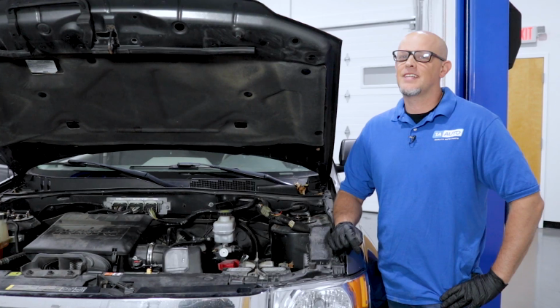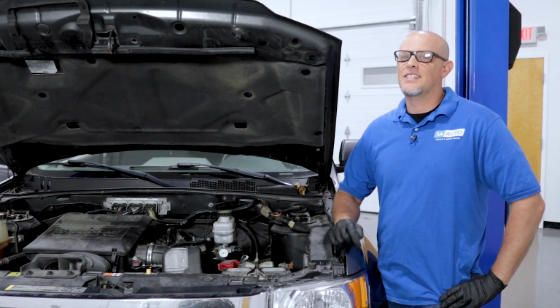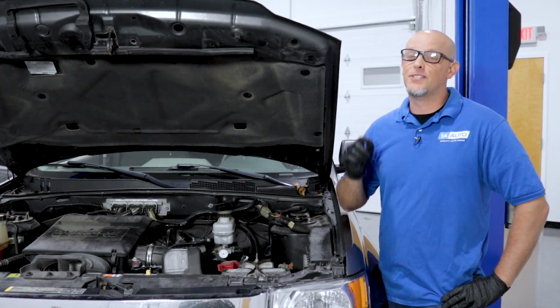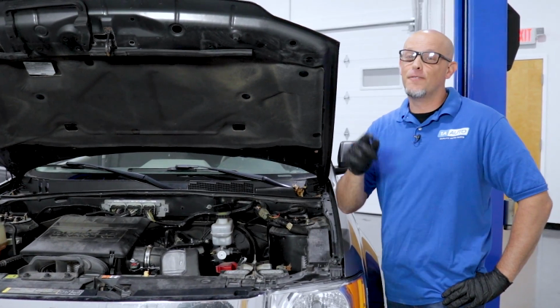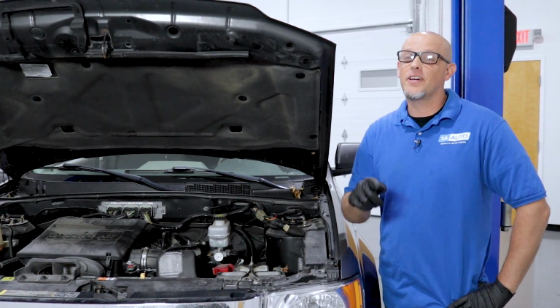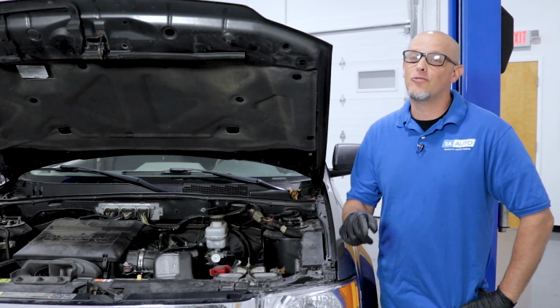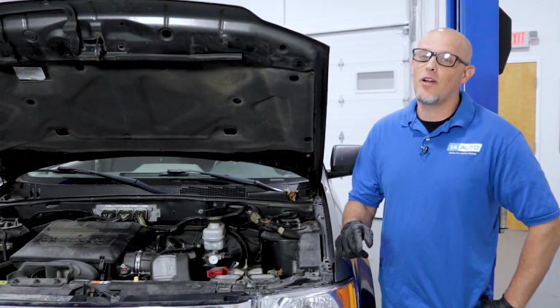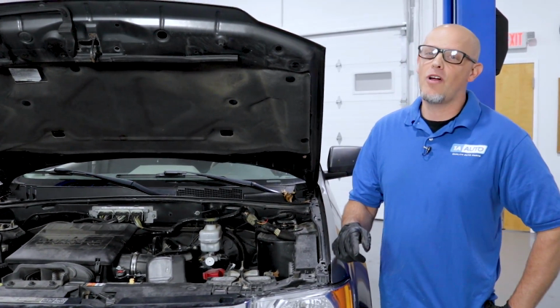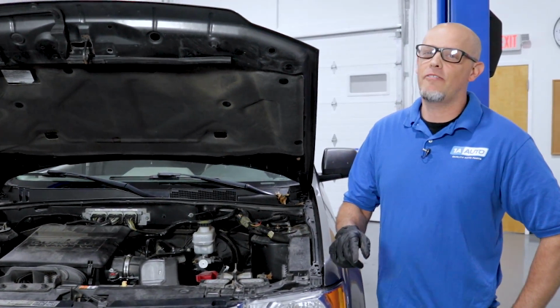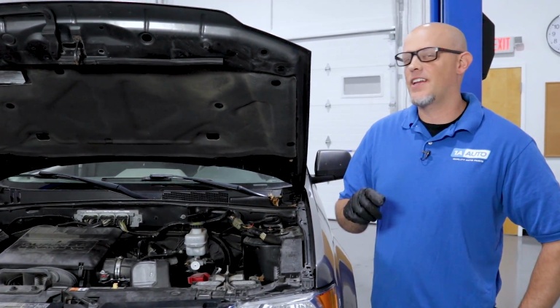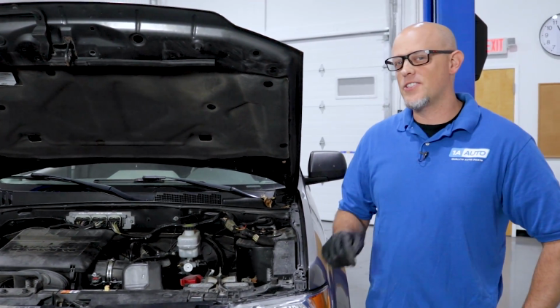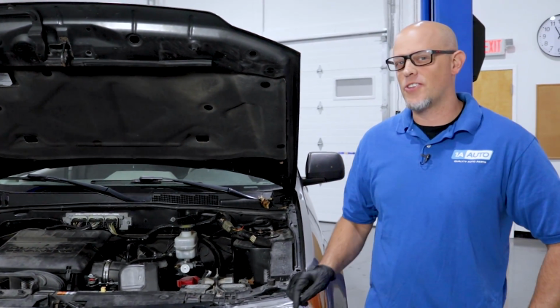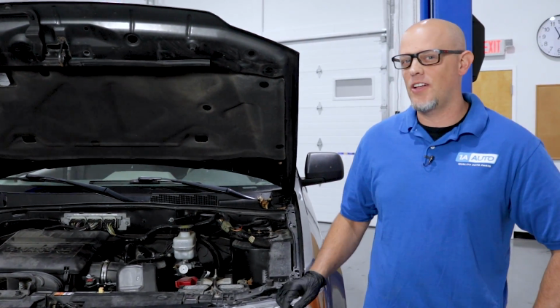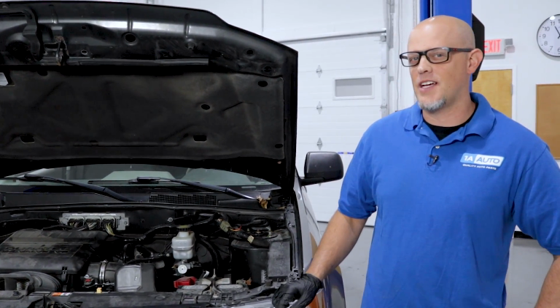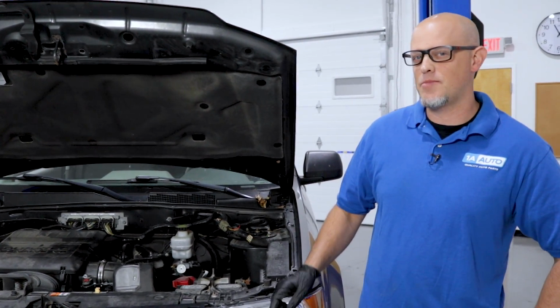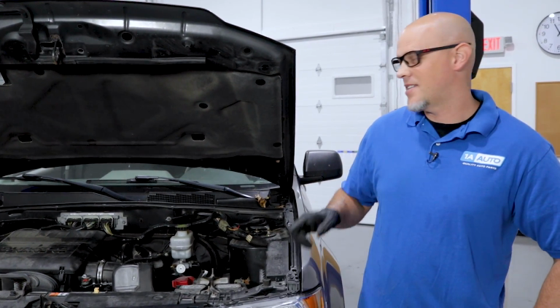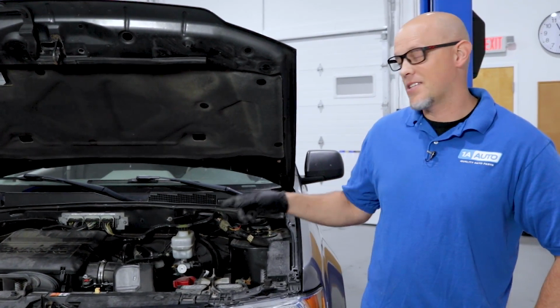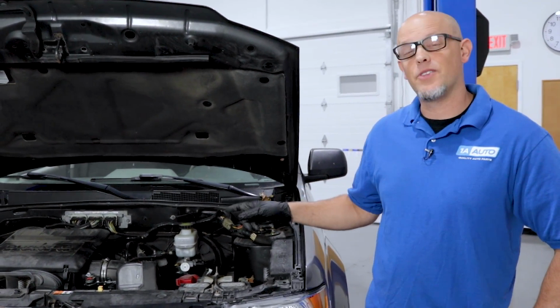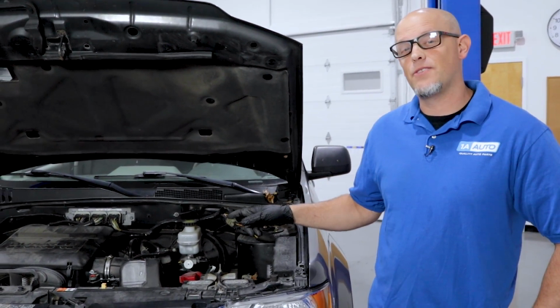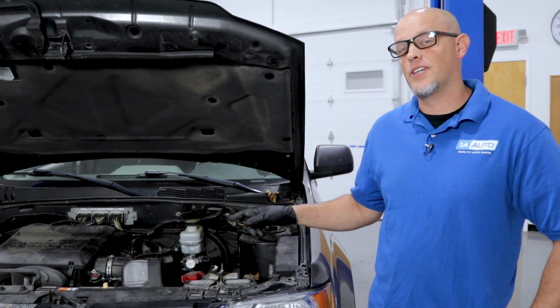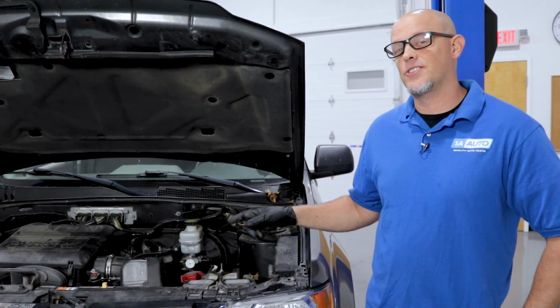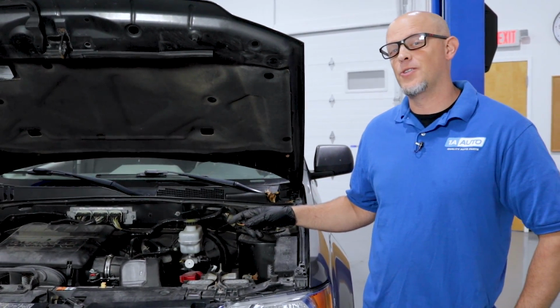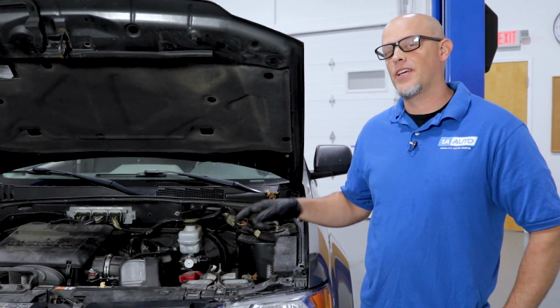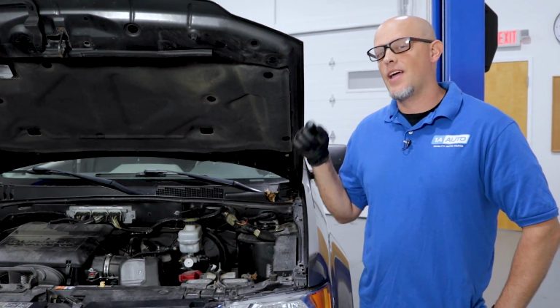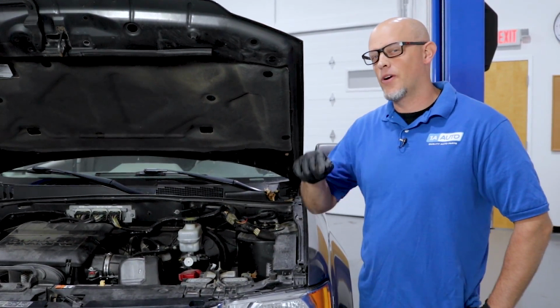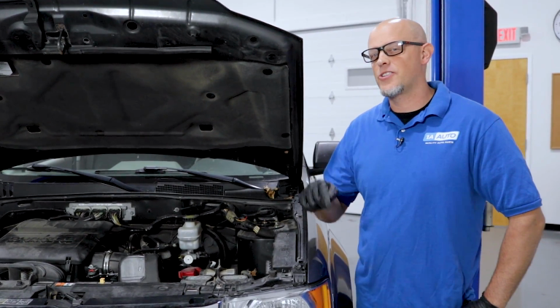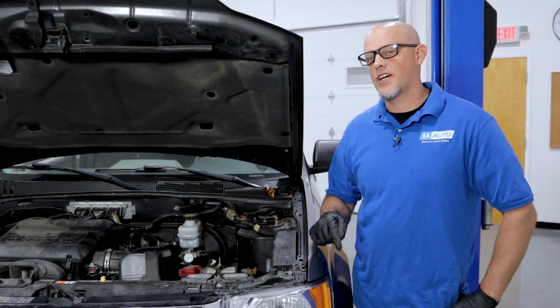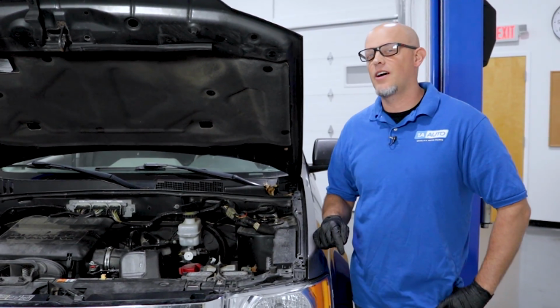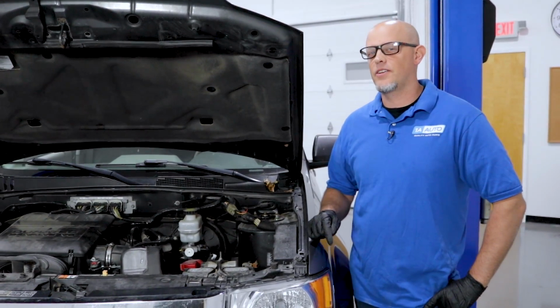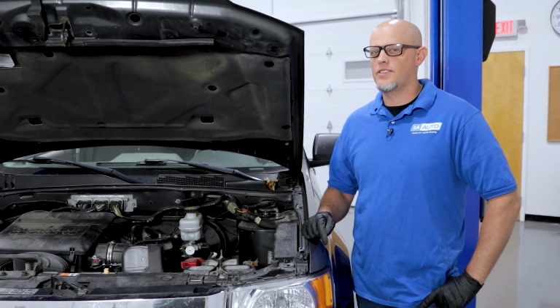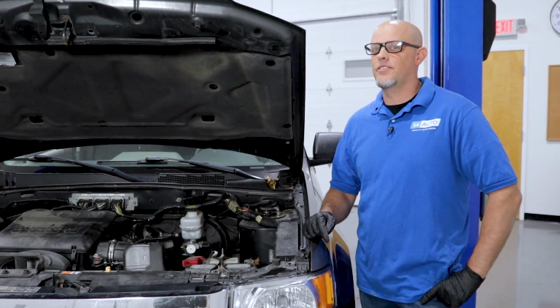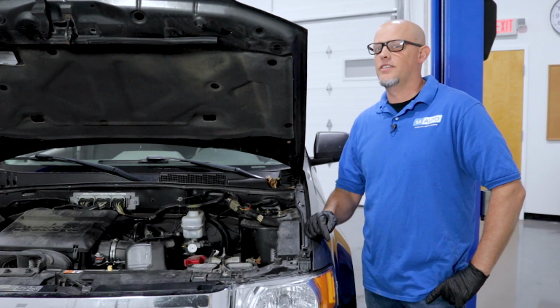Does your vehicle run rough and even stall at times? That's what this vehicle is doing, and we're going to check it out in this video.